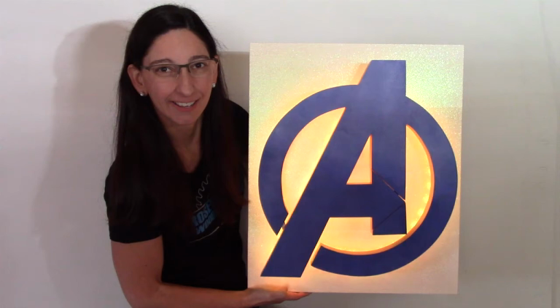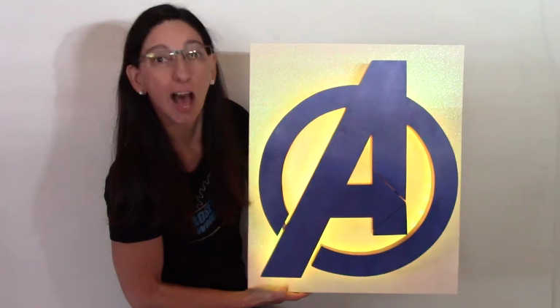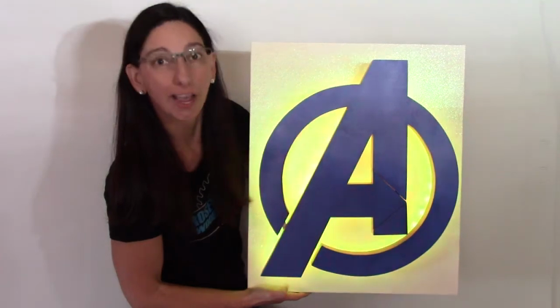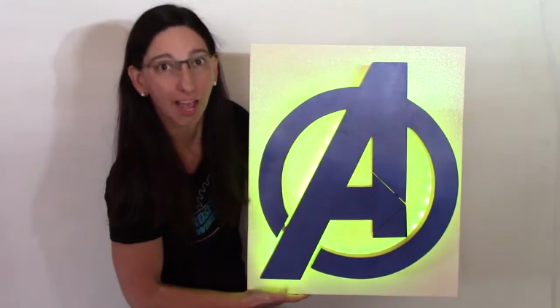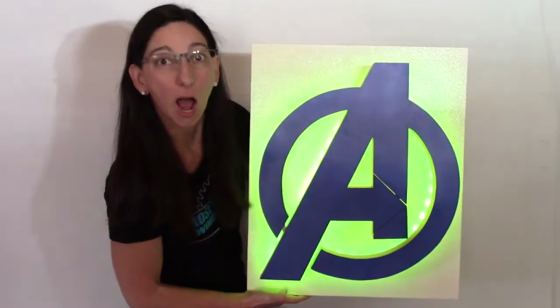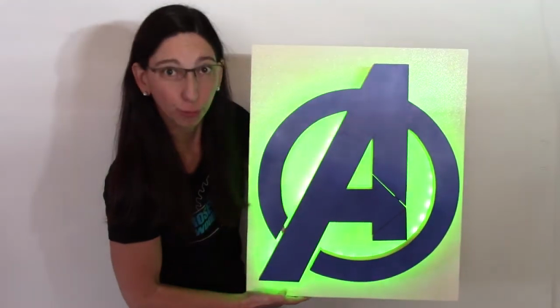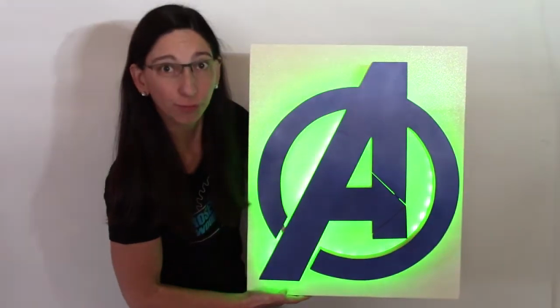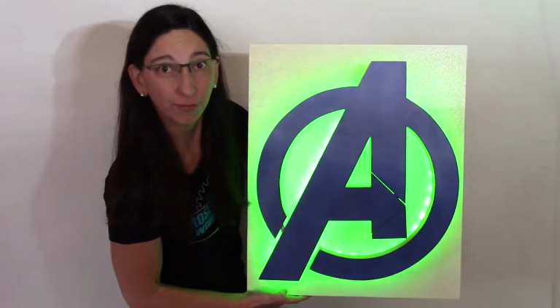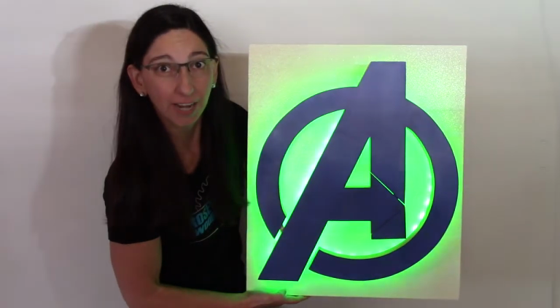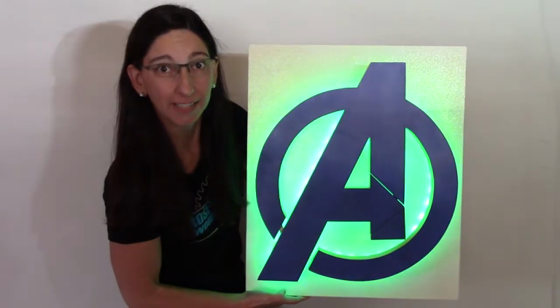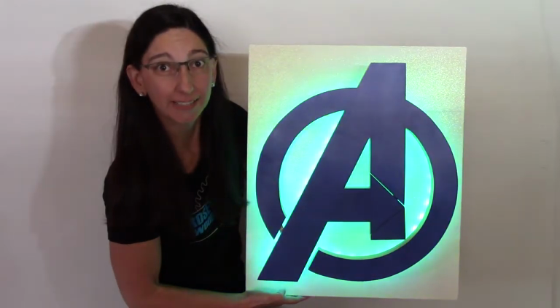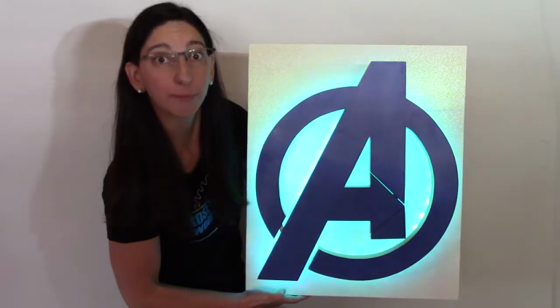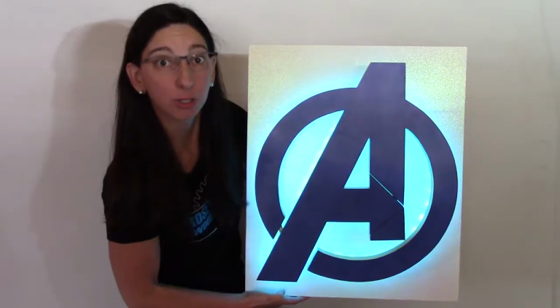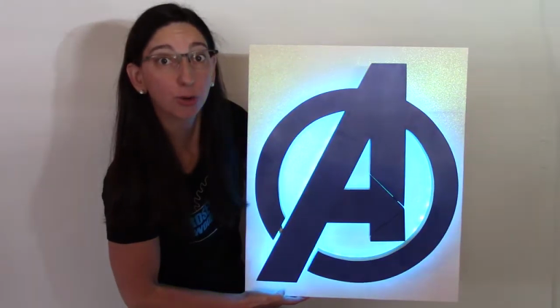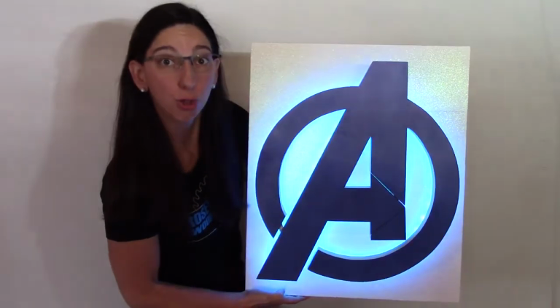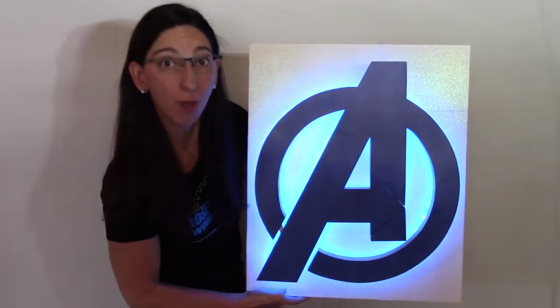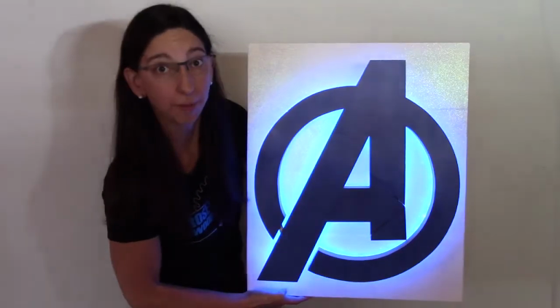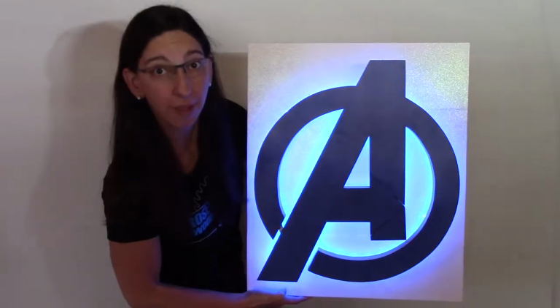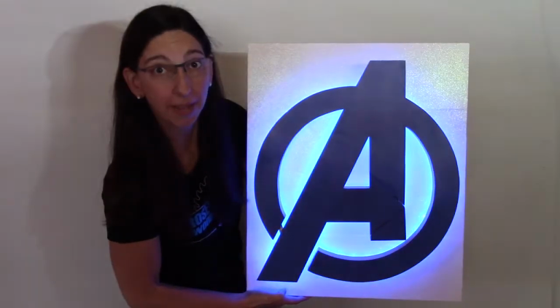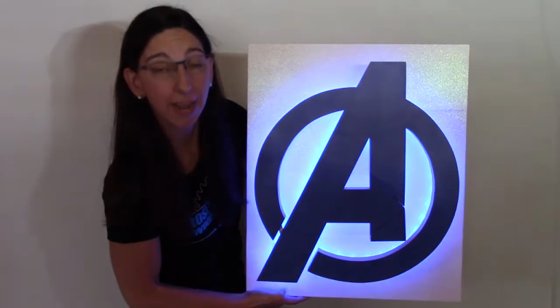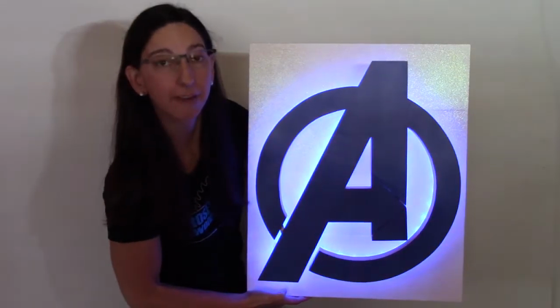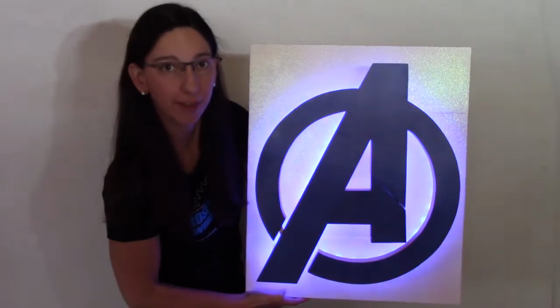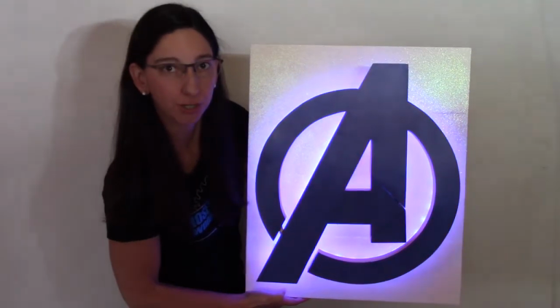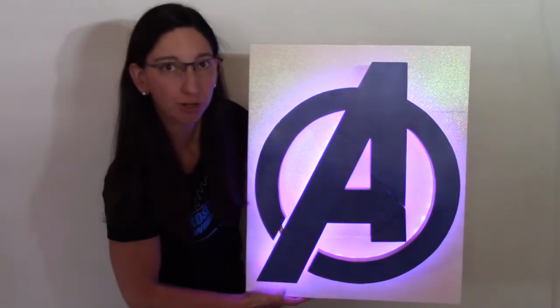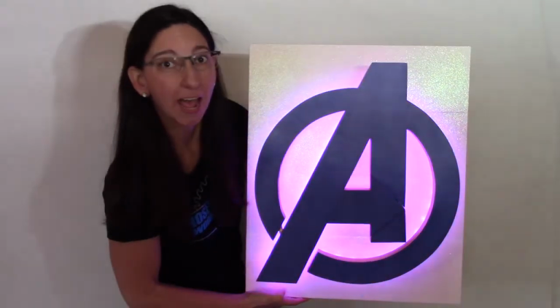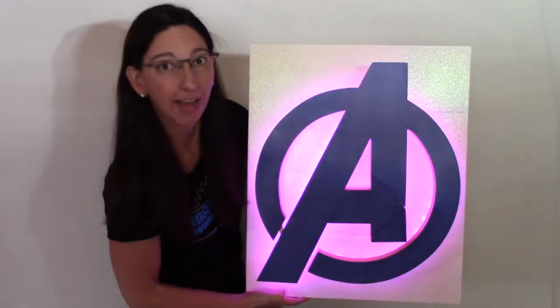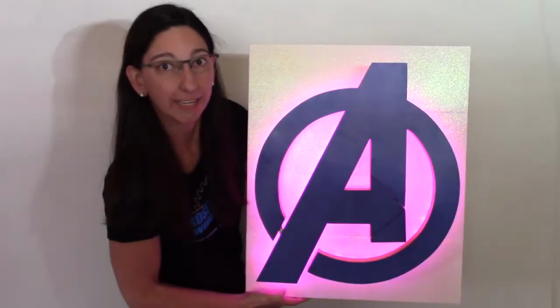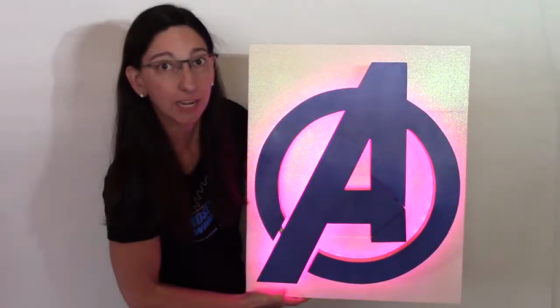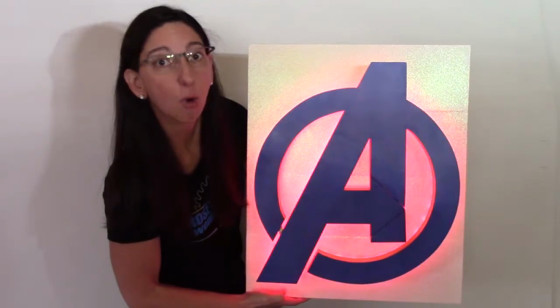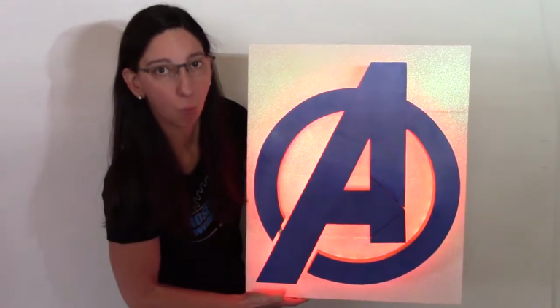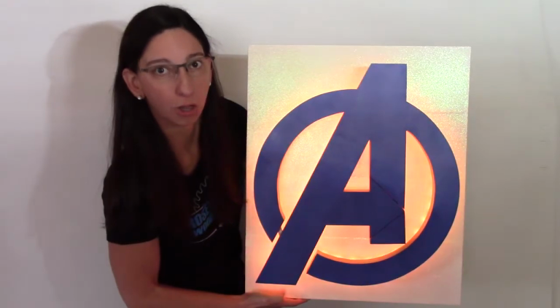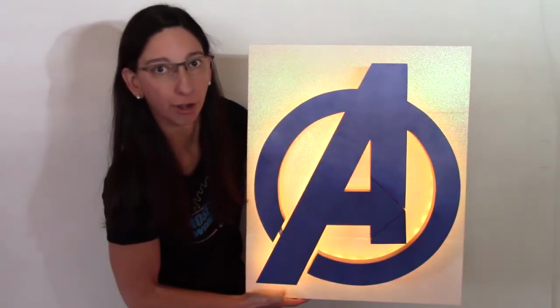Hi, I'm Rosa59. Today I'm going to show you how to make an Avenger LED wall art.